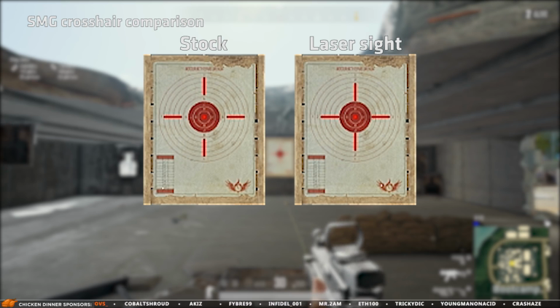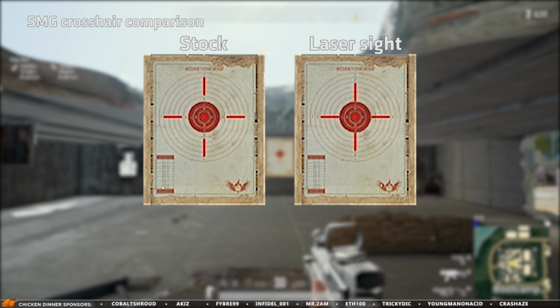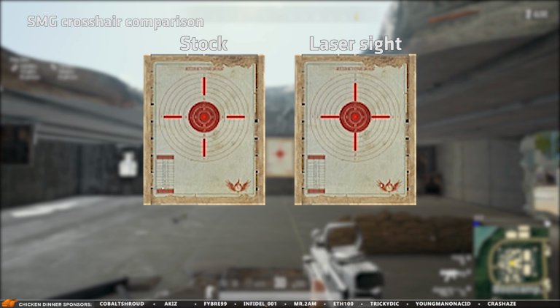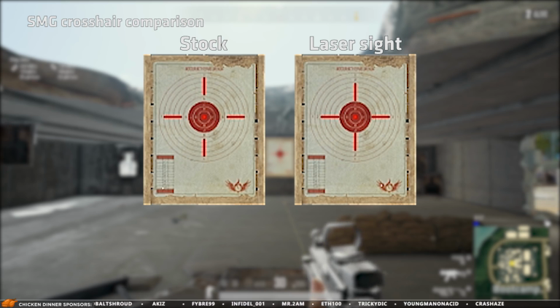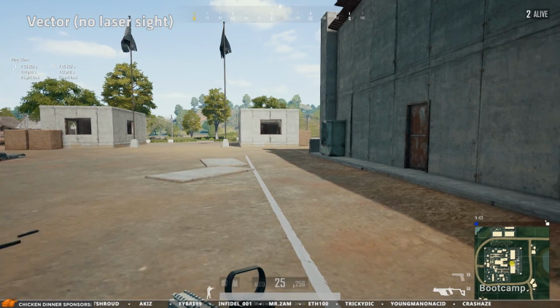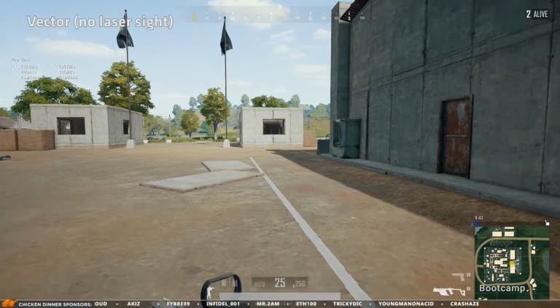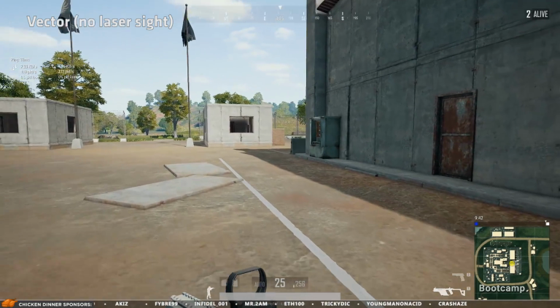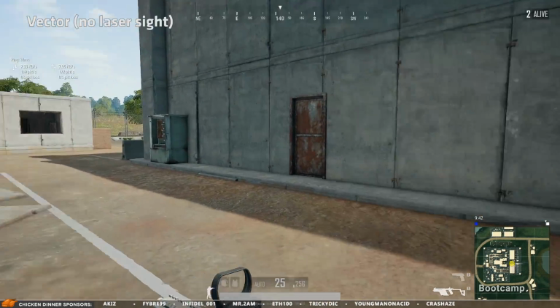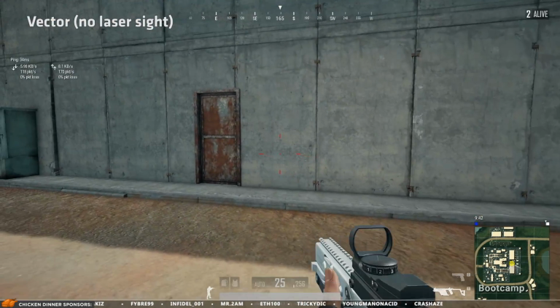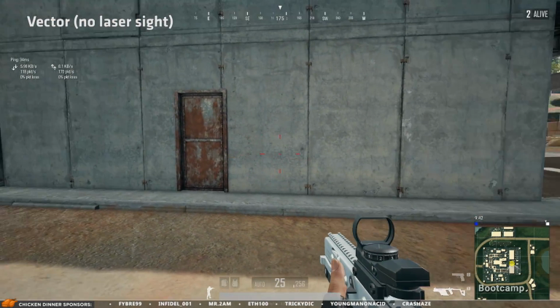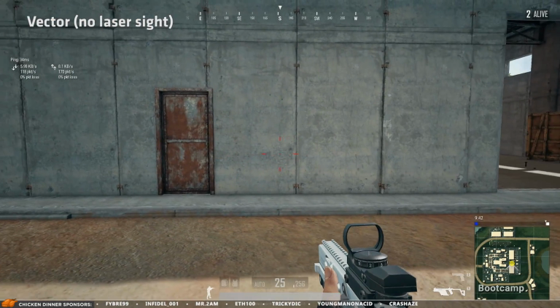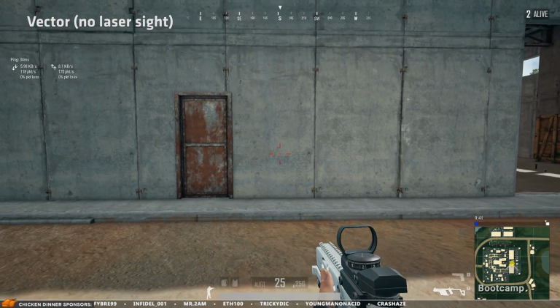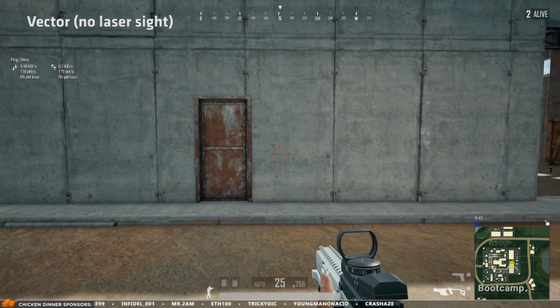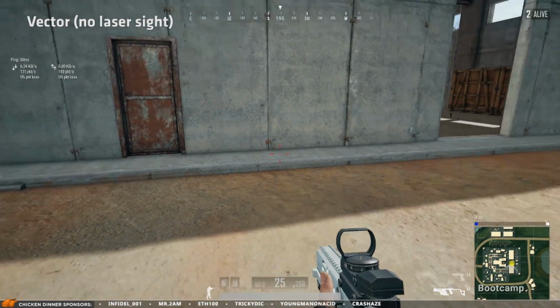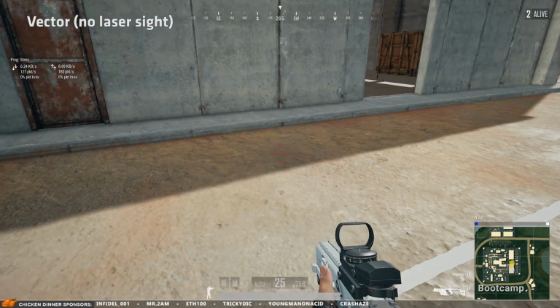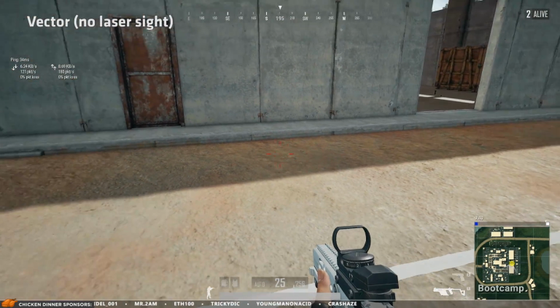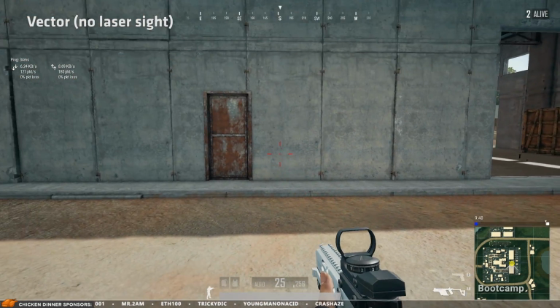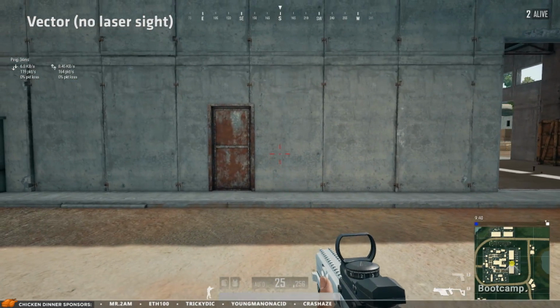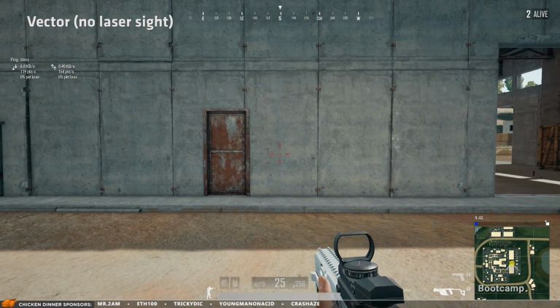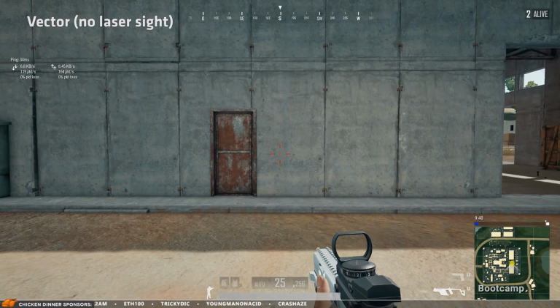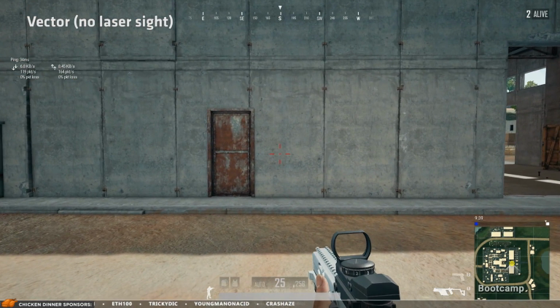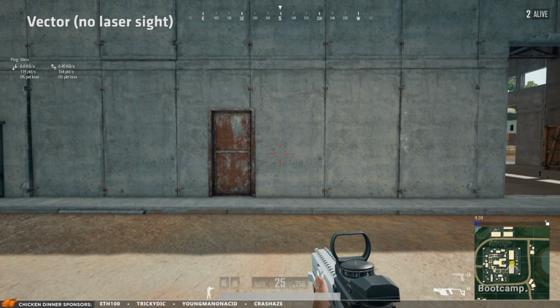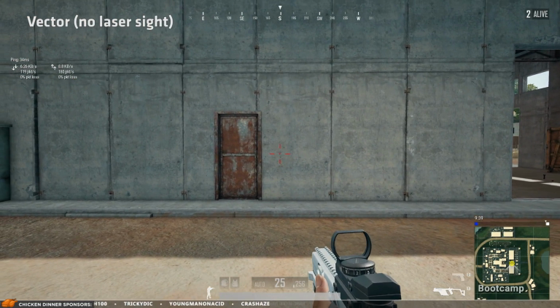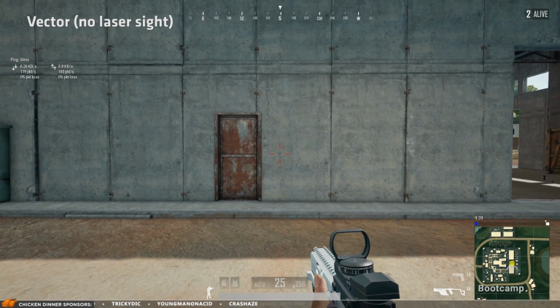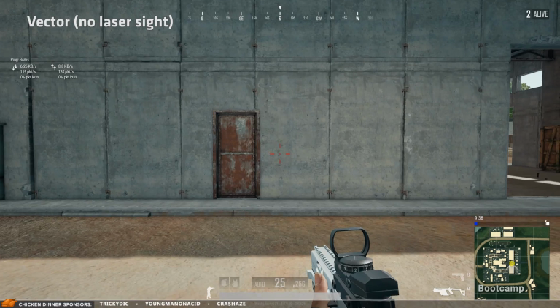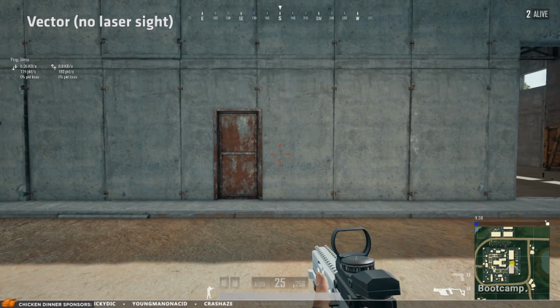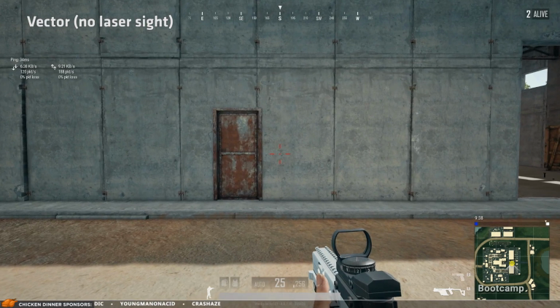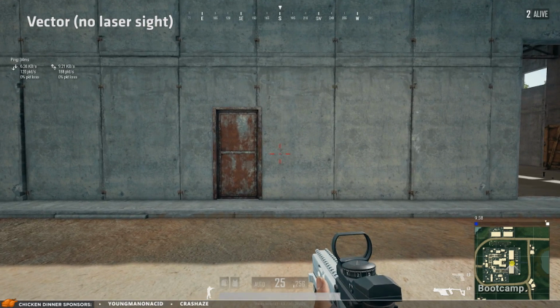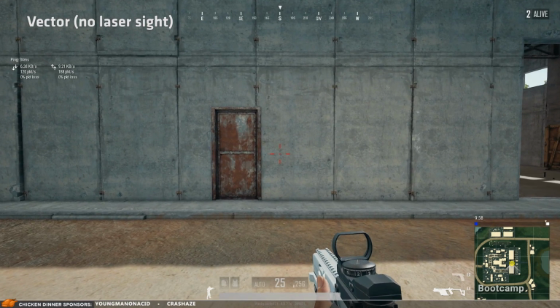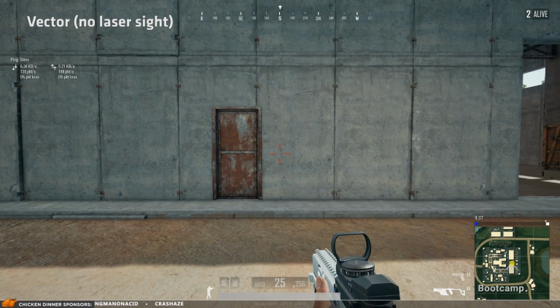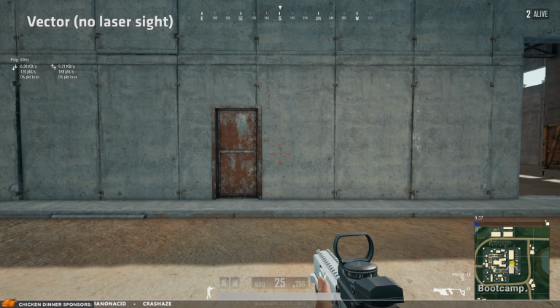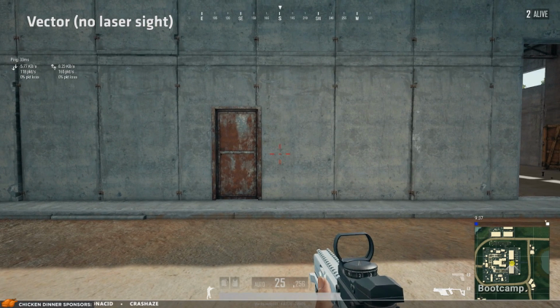So single fire is better, but what about full auto spray? Is it worth it to use the laser sight on an SMG?